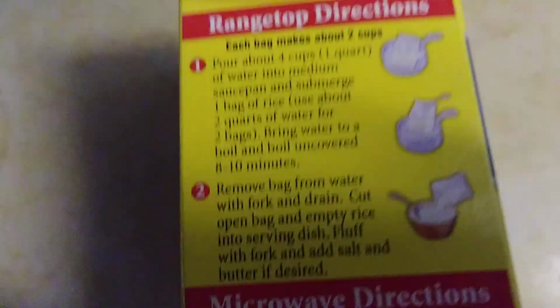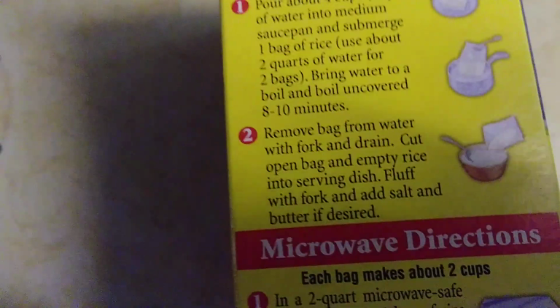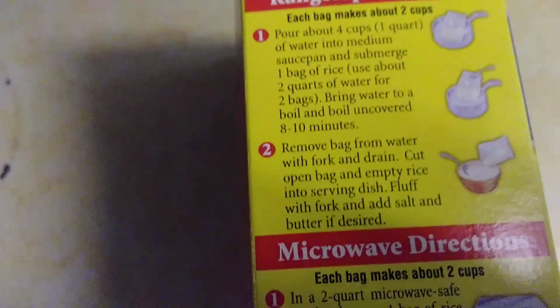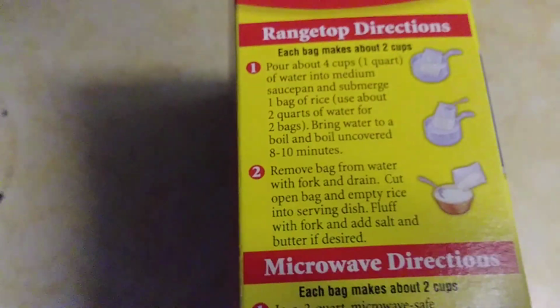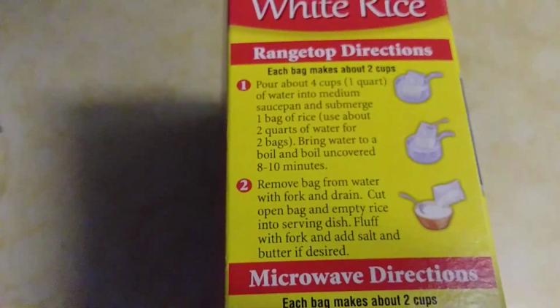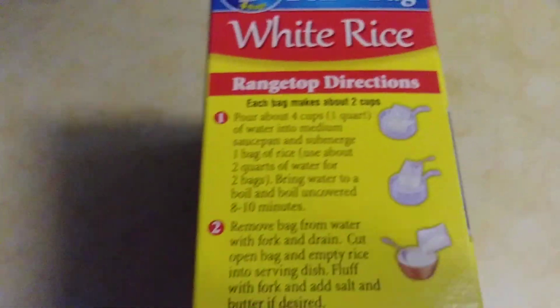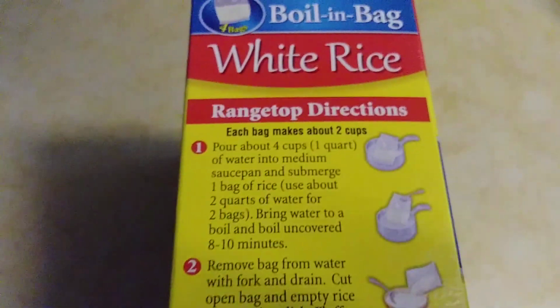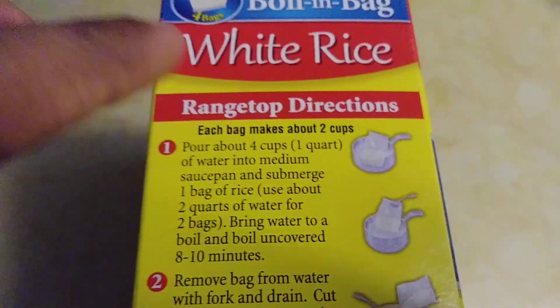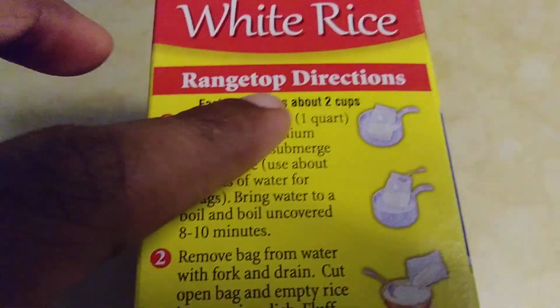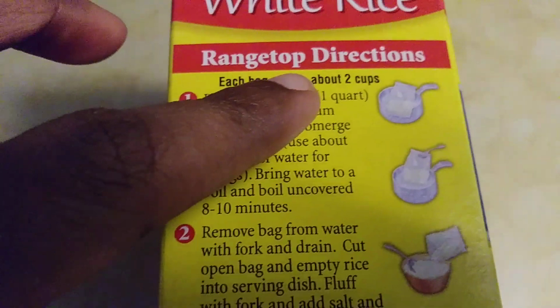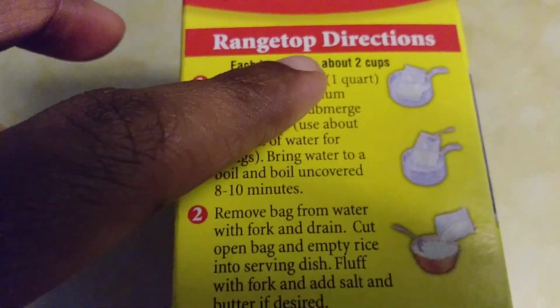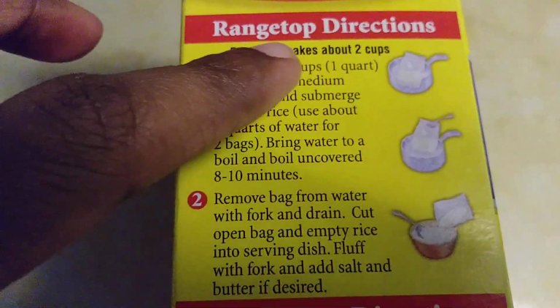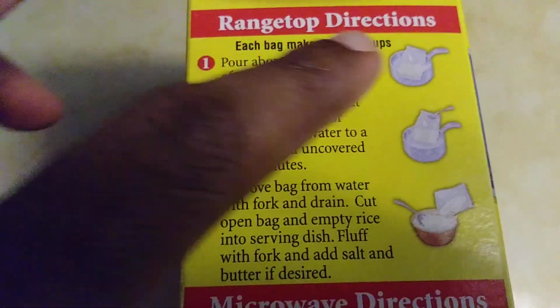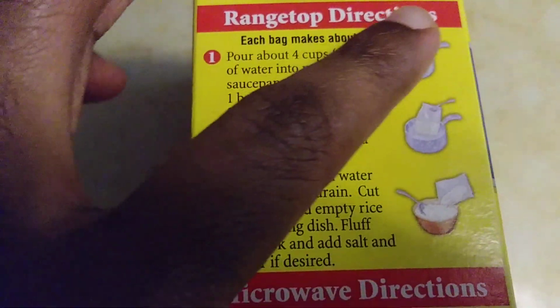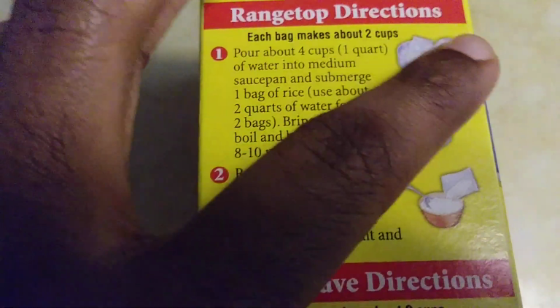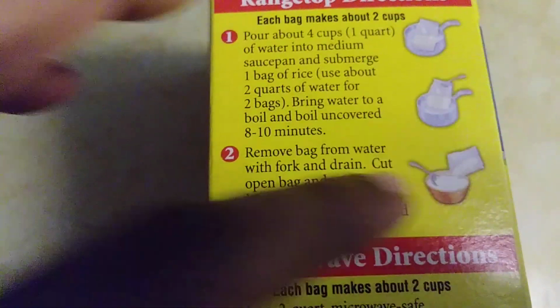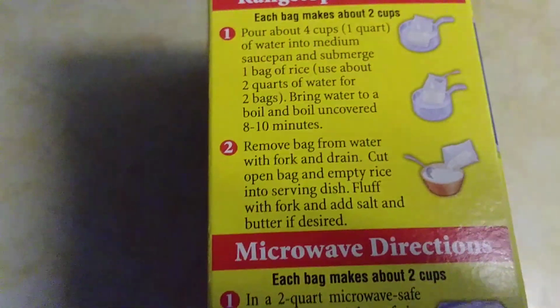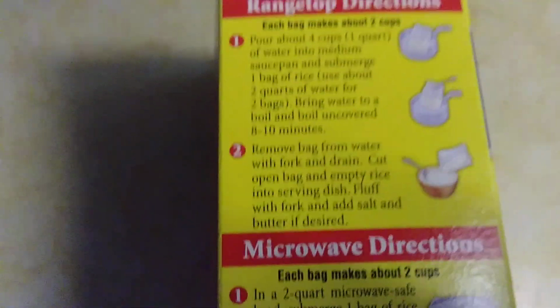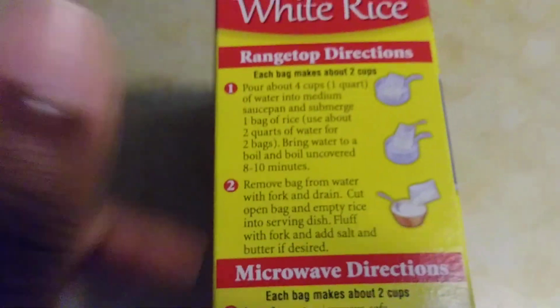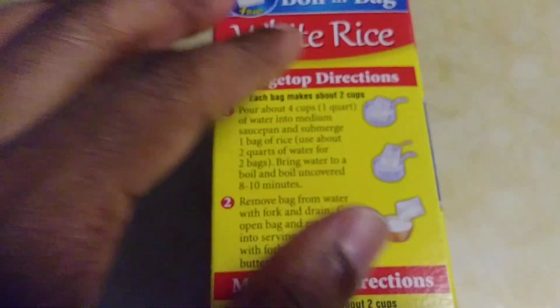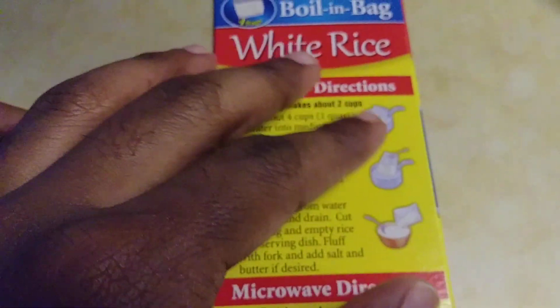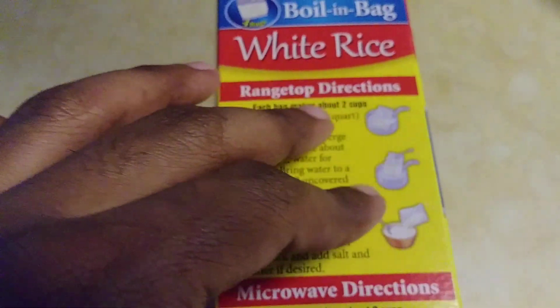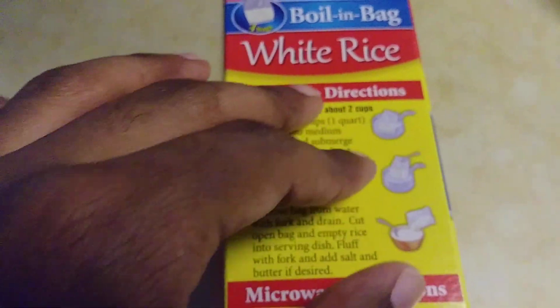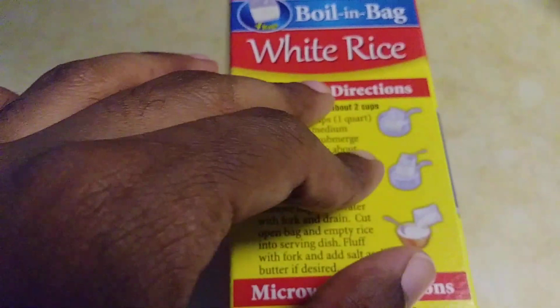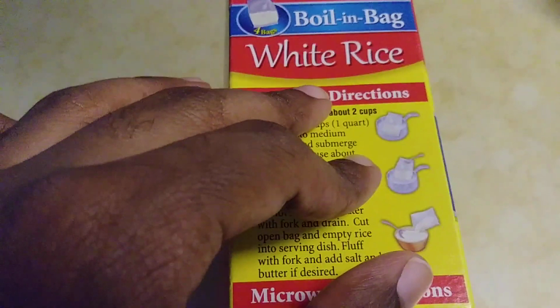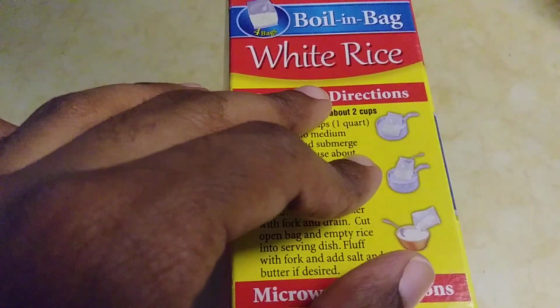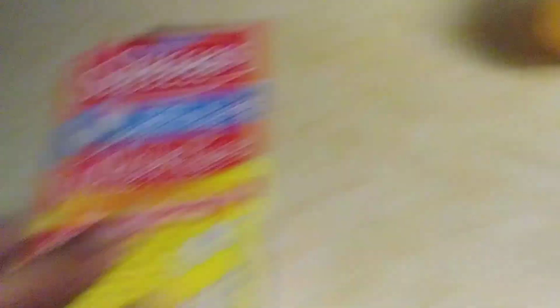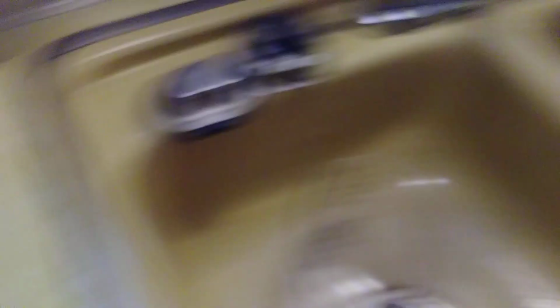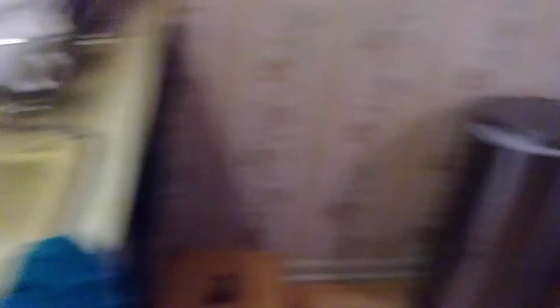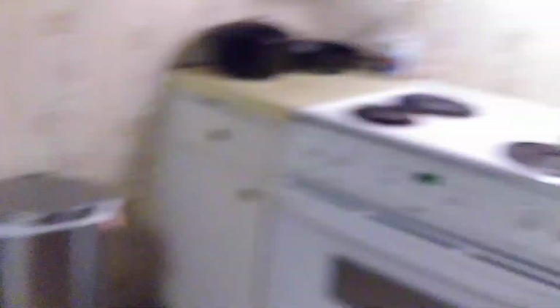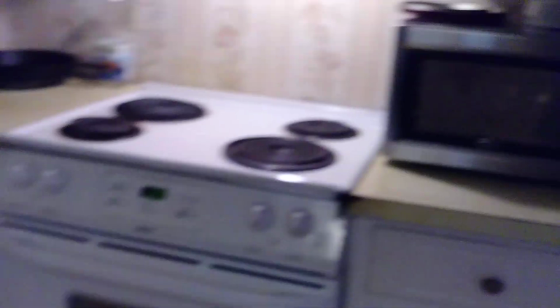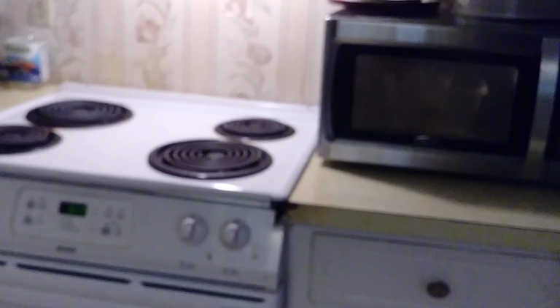And this is, let's let you know, the range top directions — this is for when you're going to boil it on the stove.